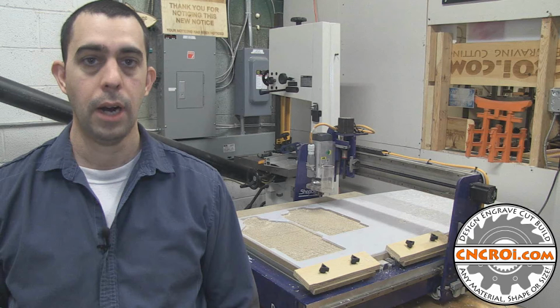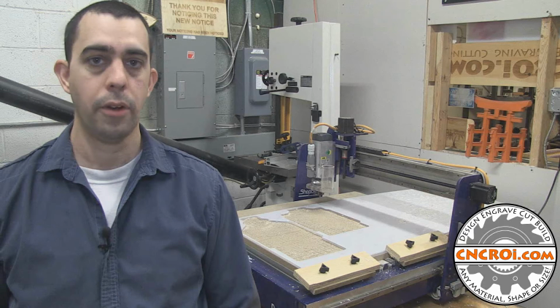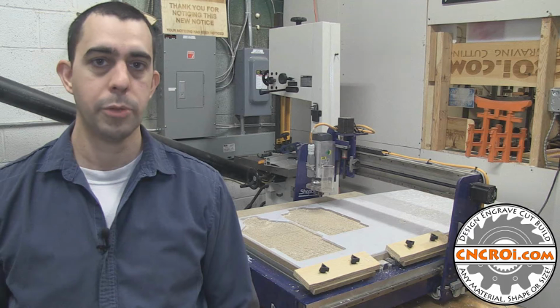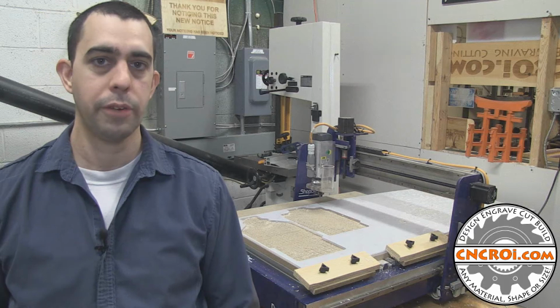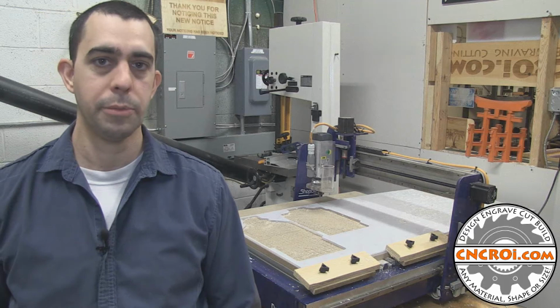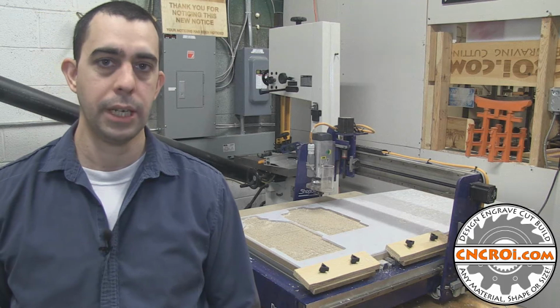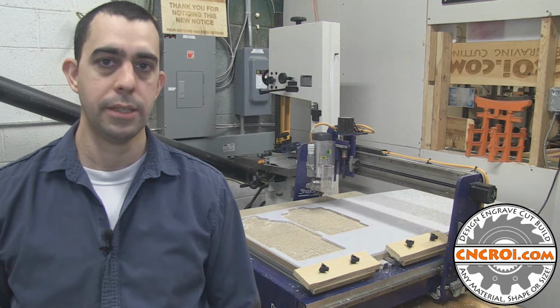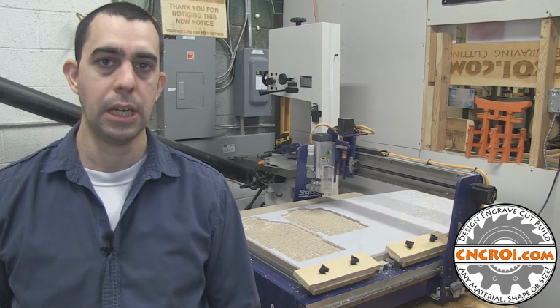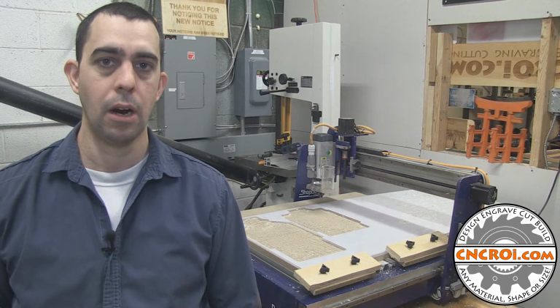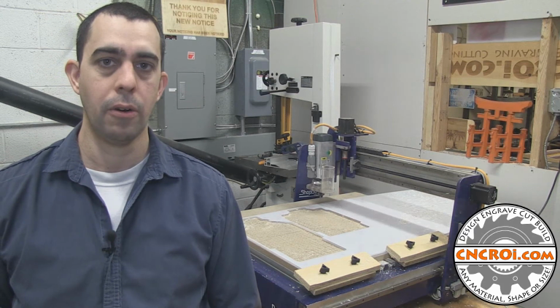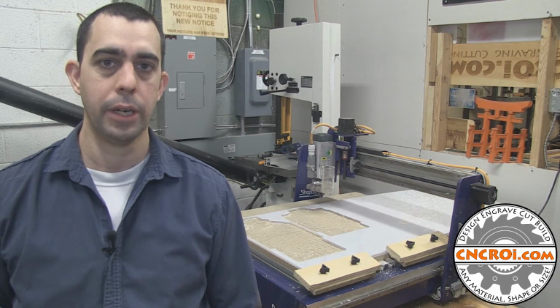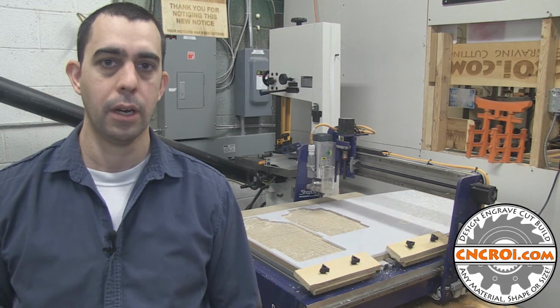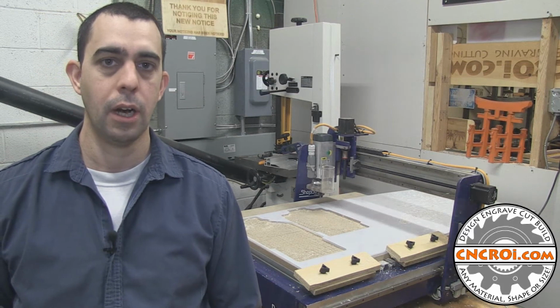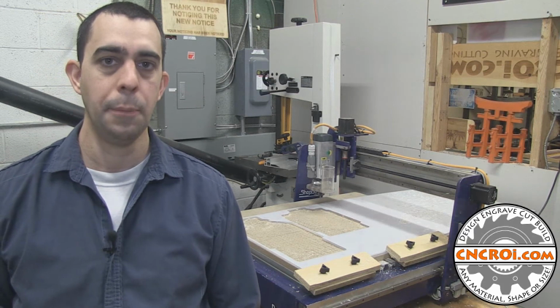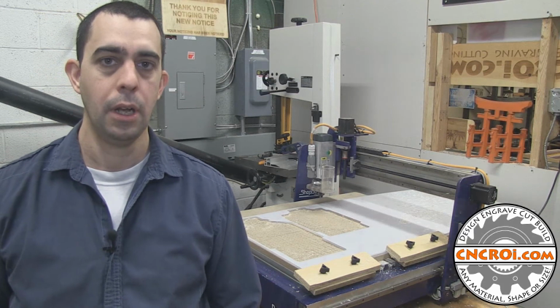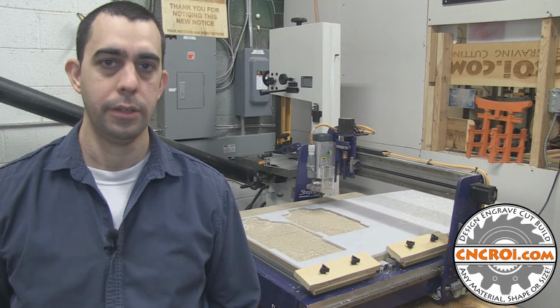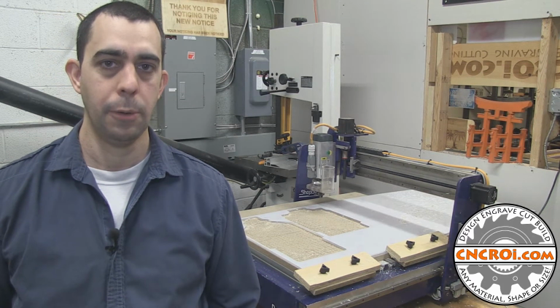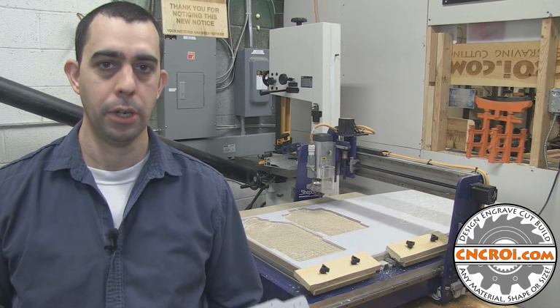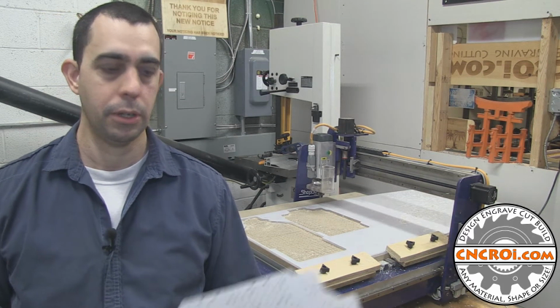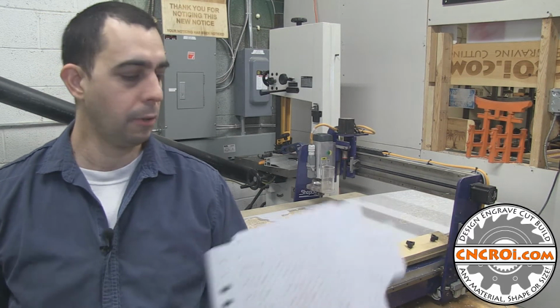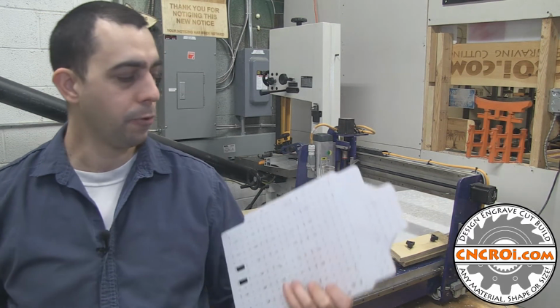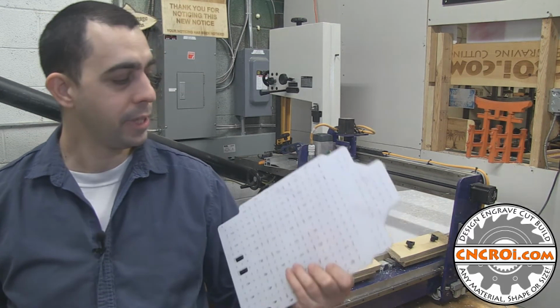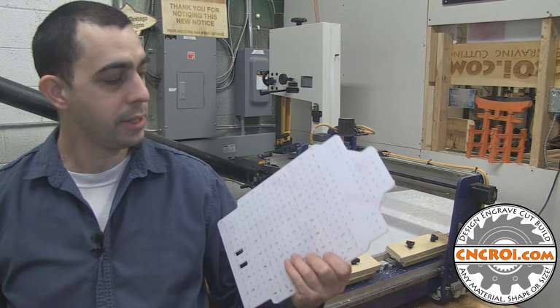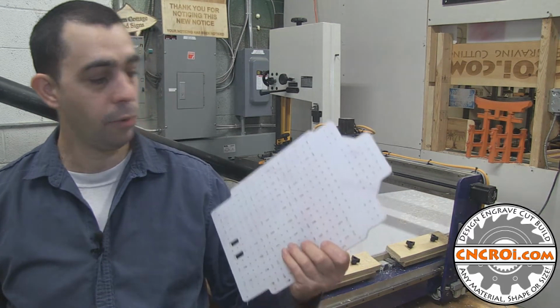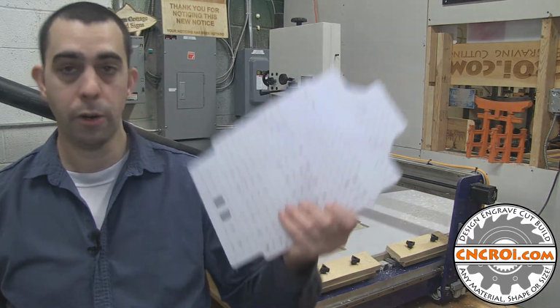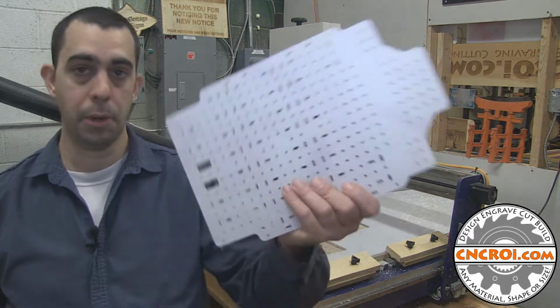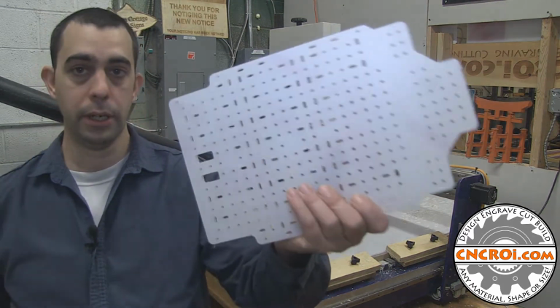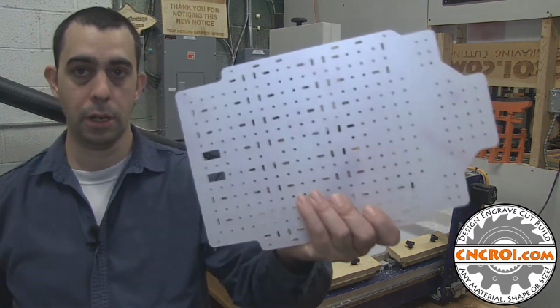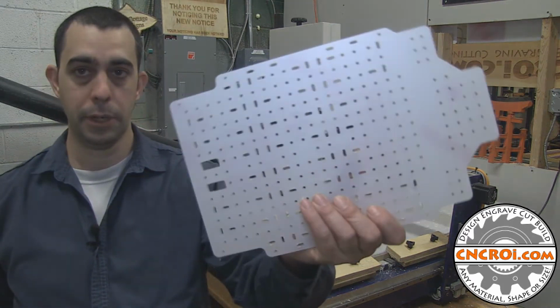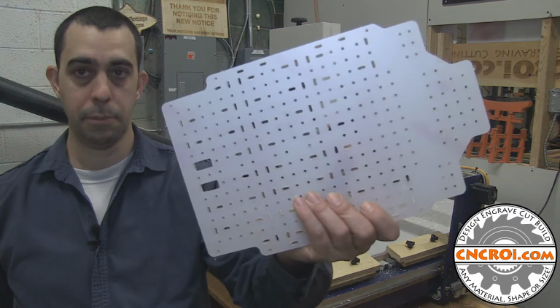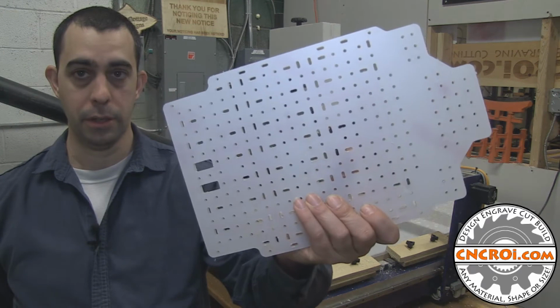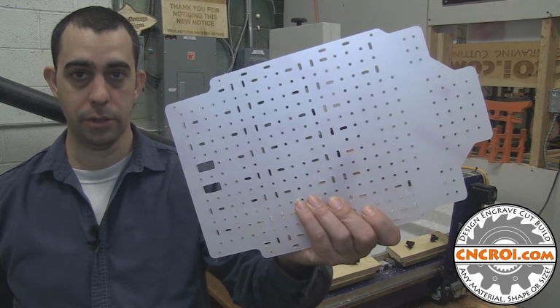Hi there, I'm John from CNCROI.com and today we're going to CNC router polycarbonate parts.